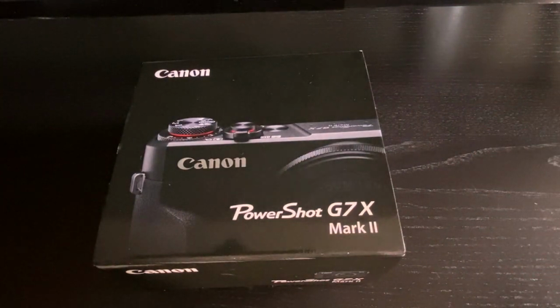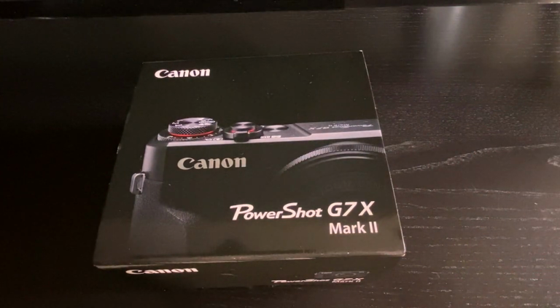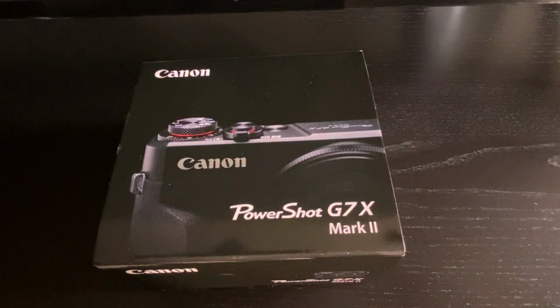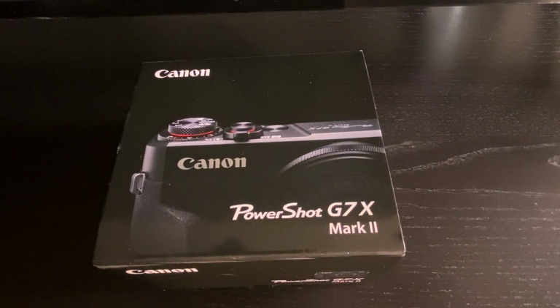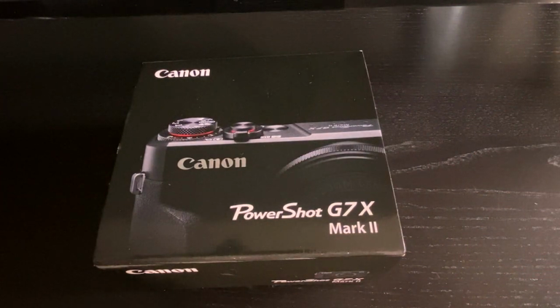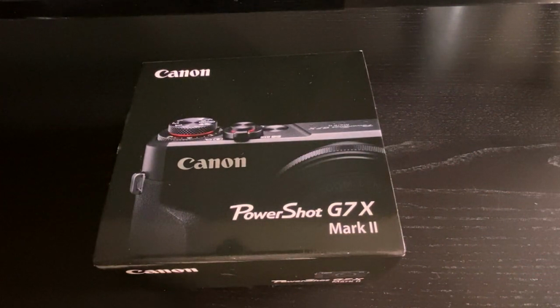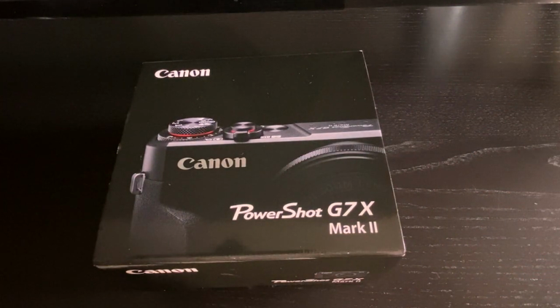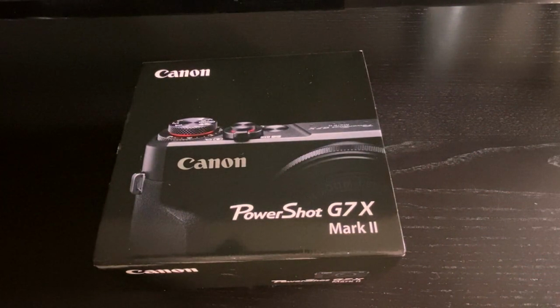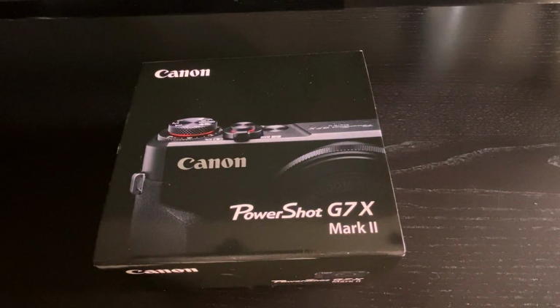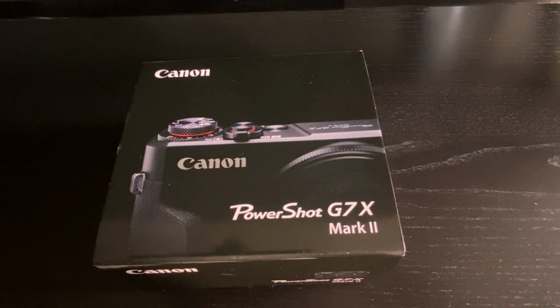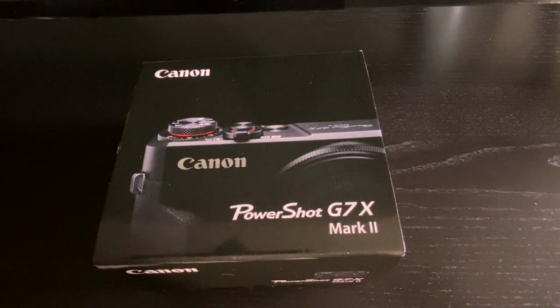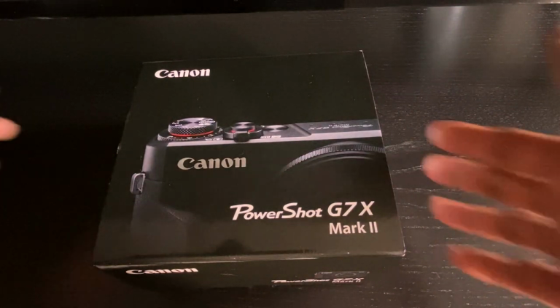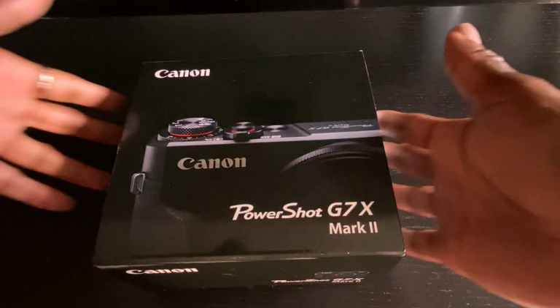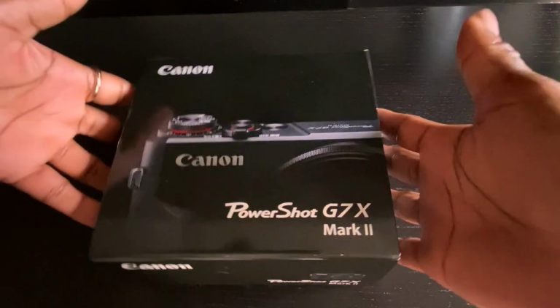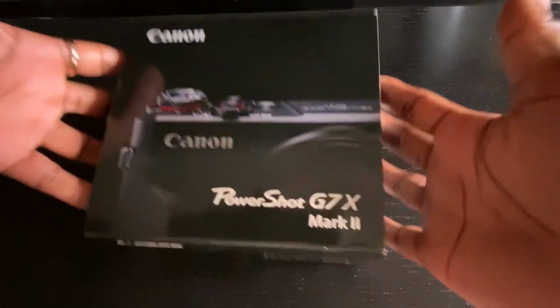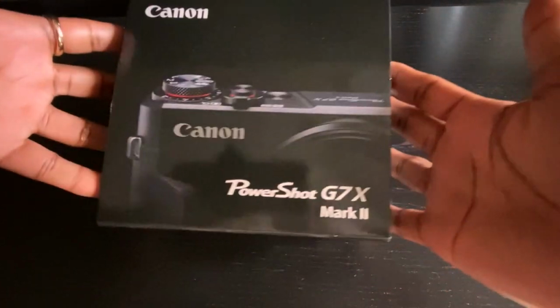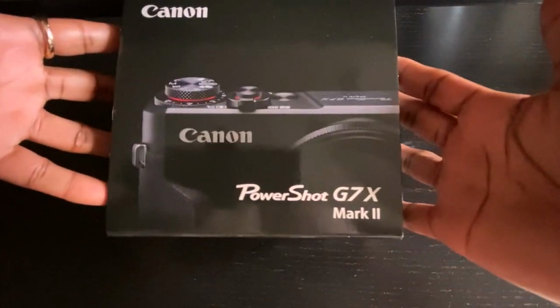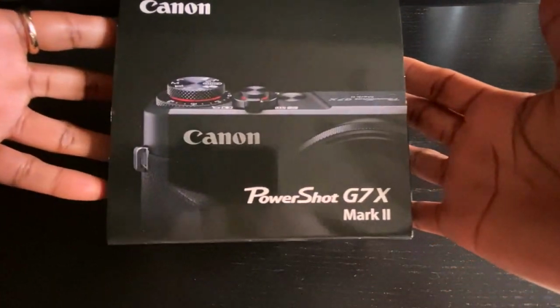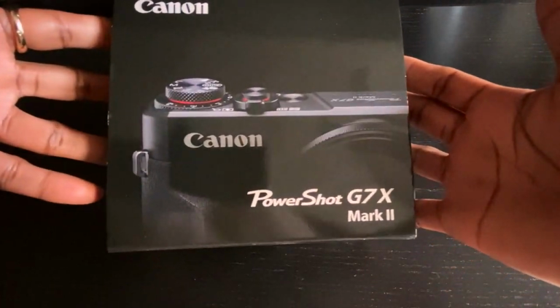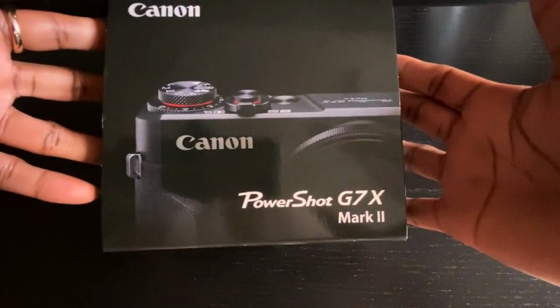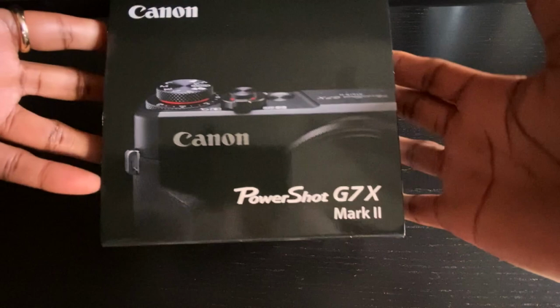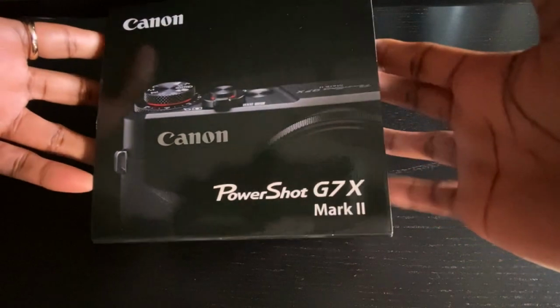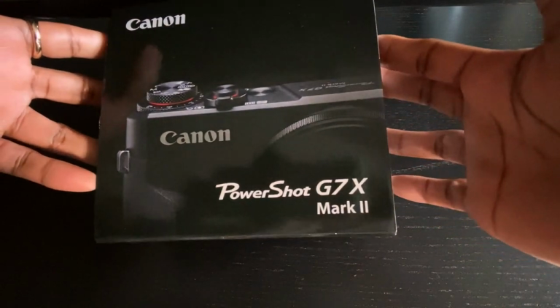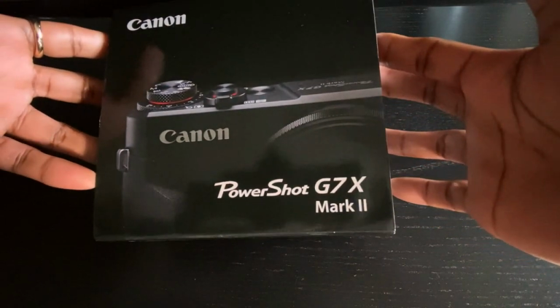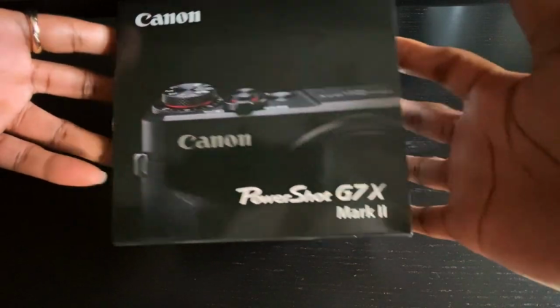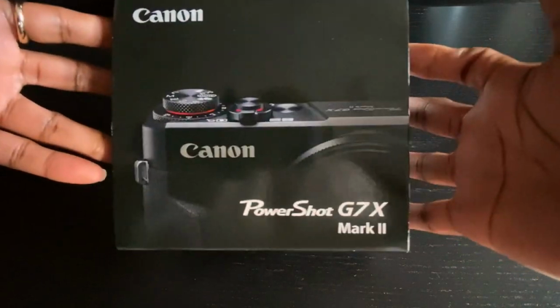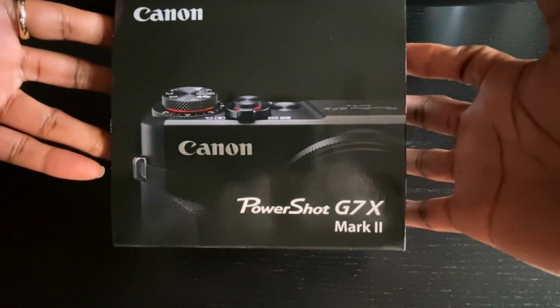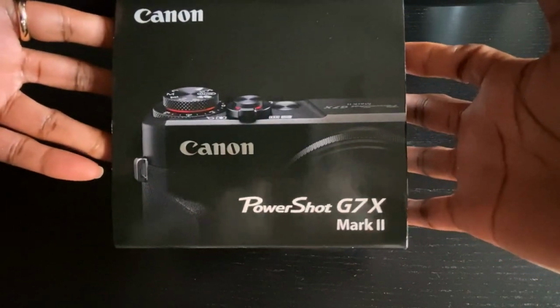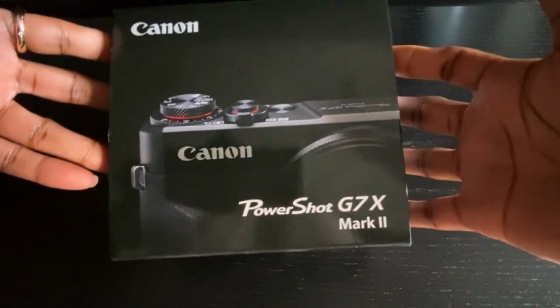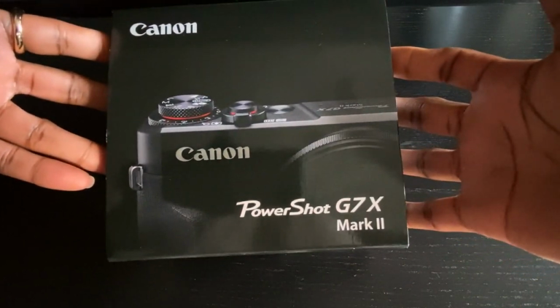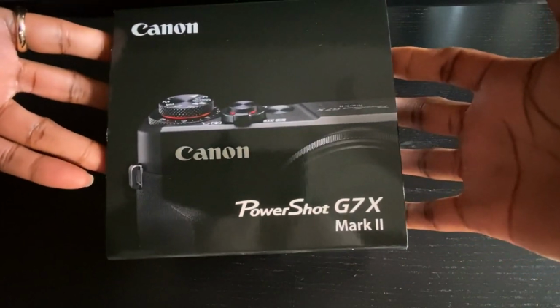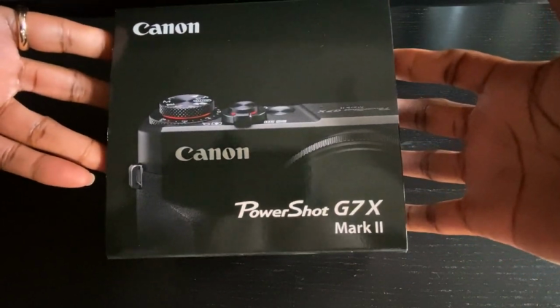I'm really excited. I'm going to unbox this right now and I also have some accessories I'll open up as well. Let's see what's inside.